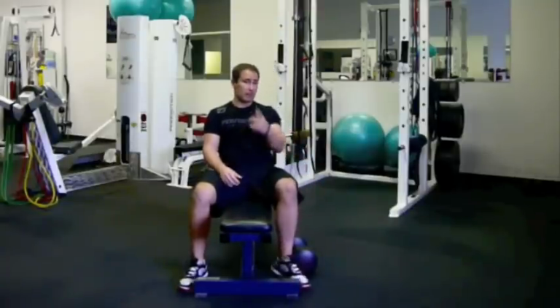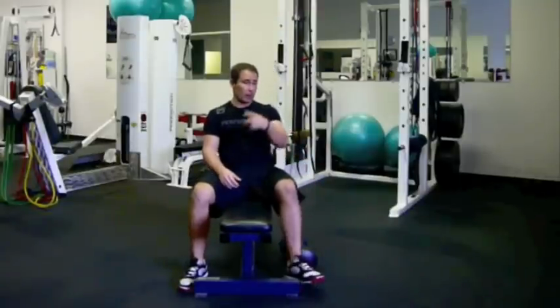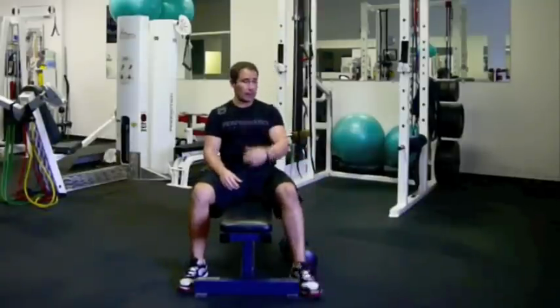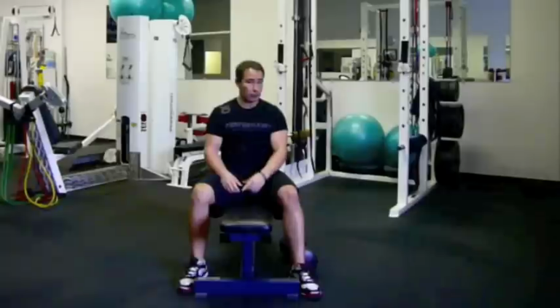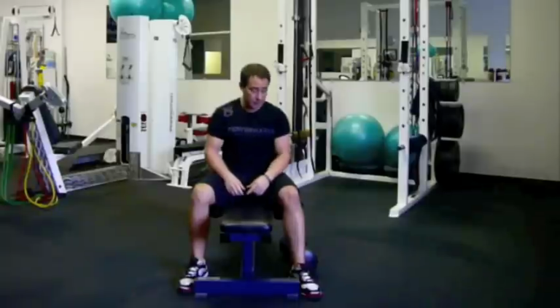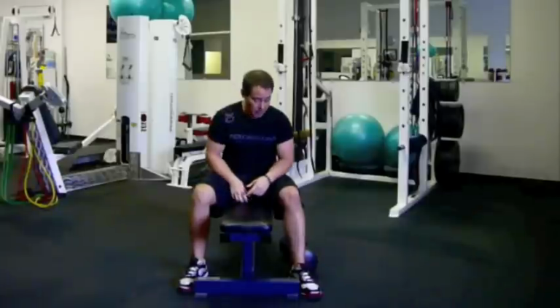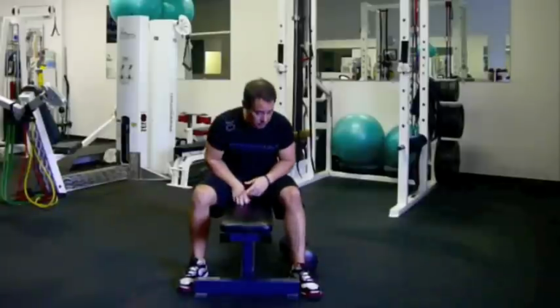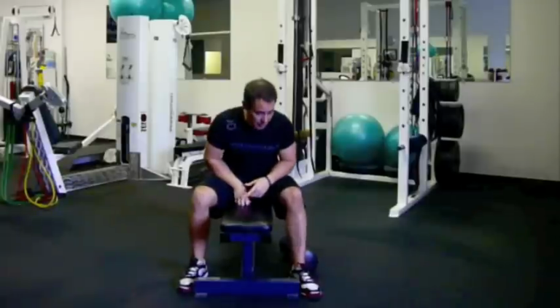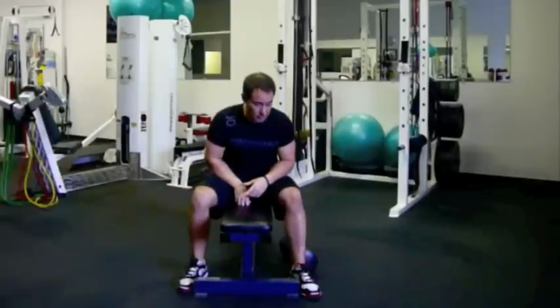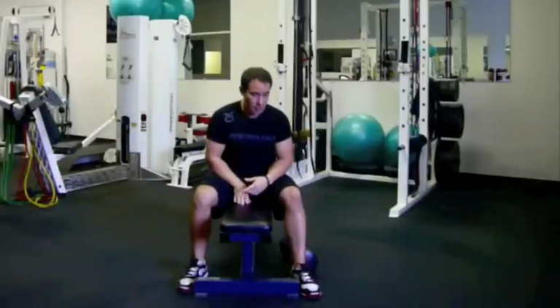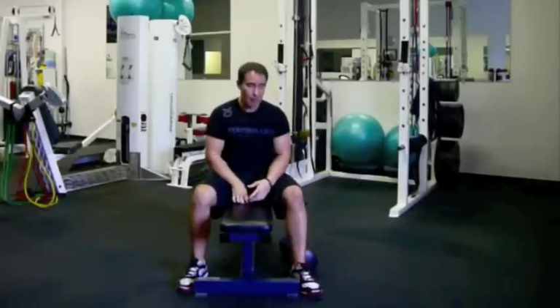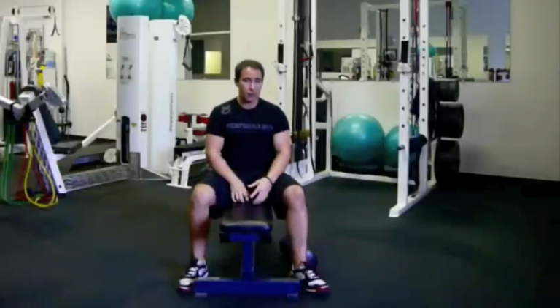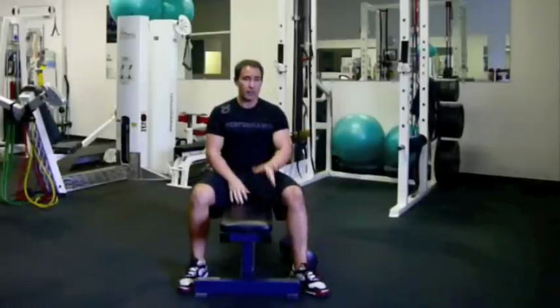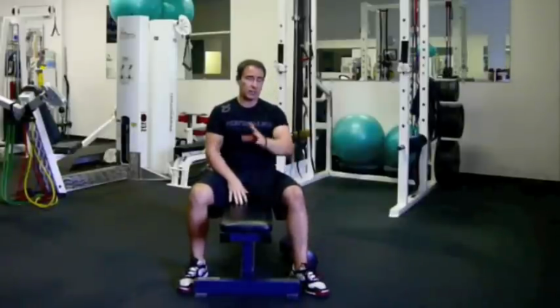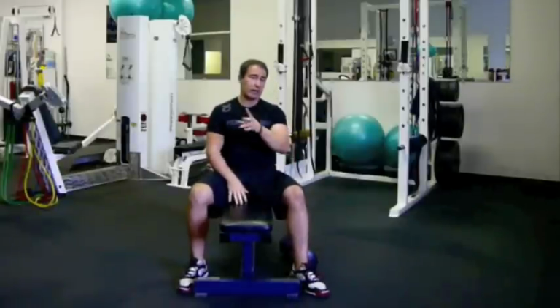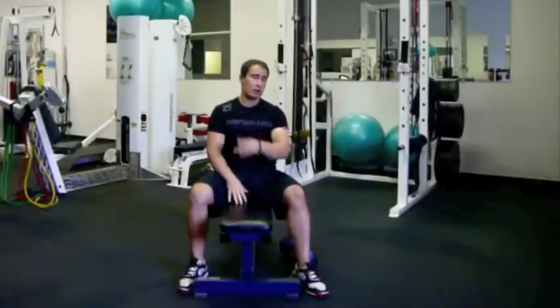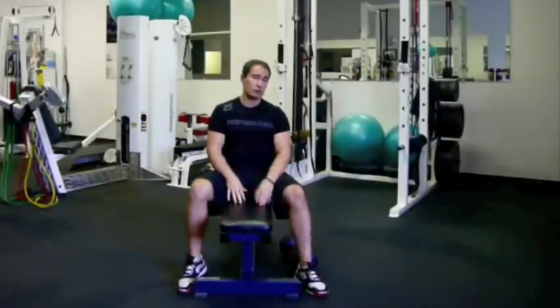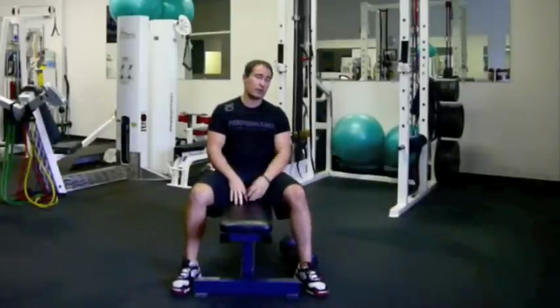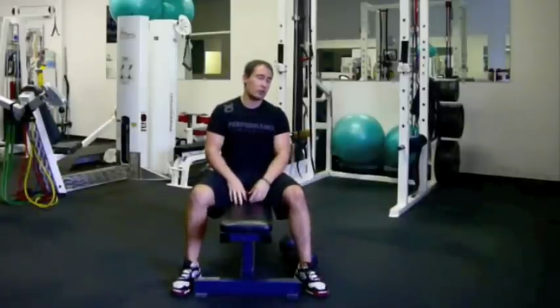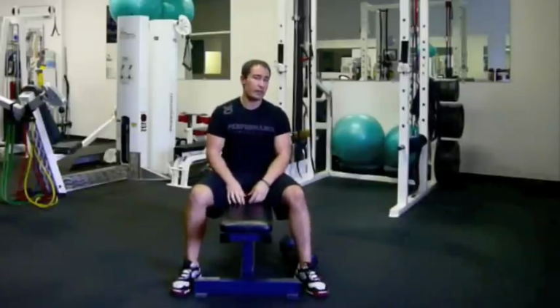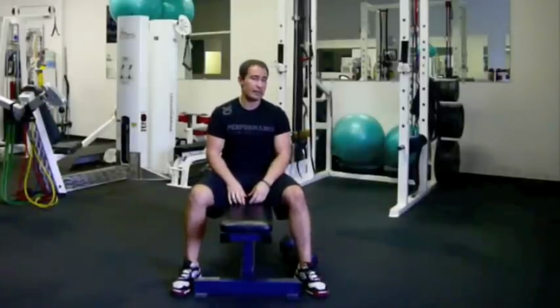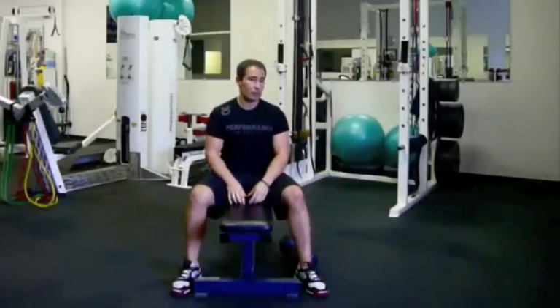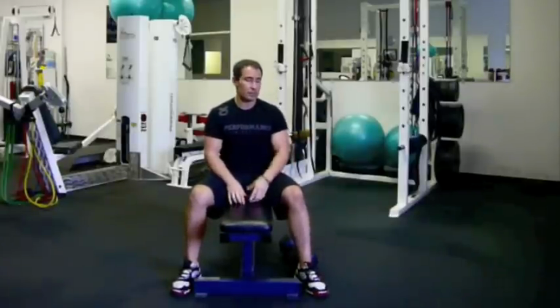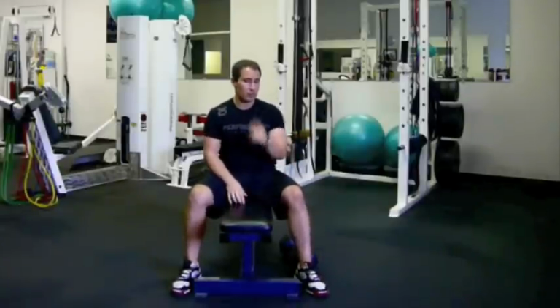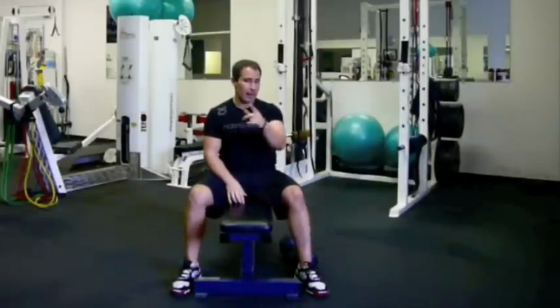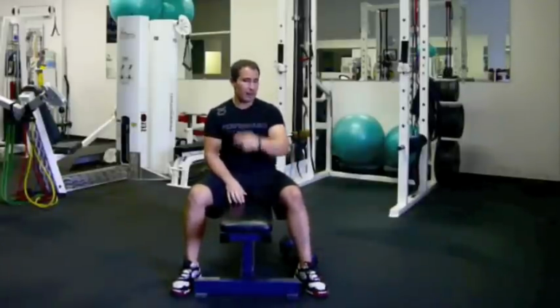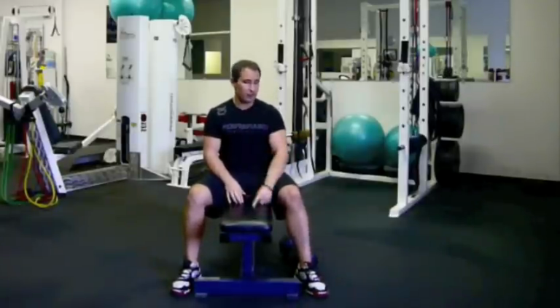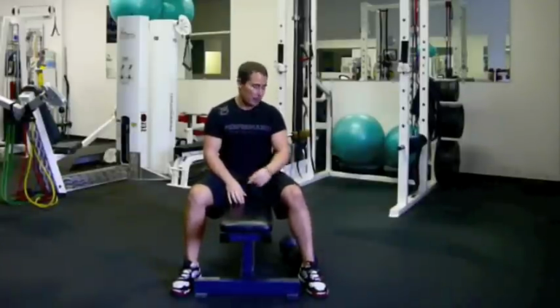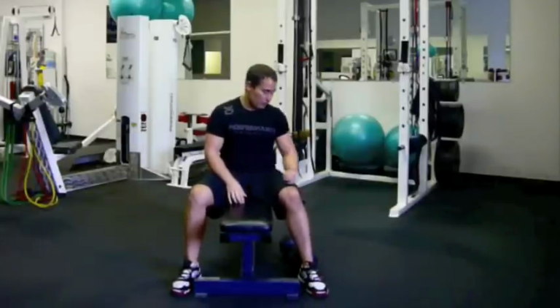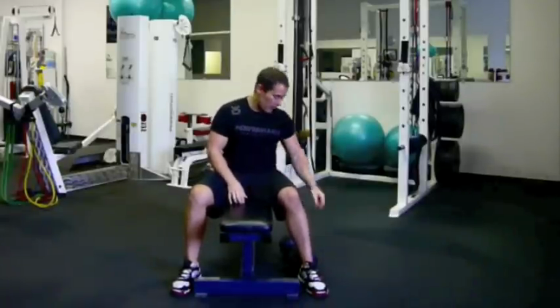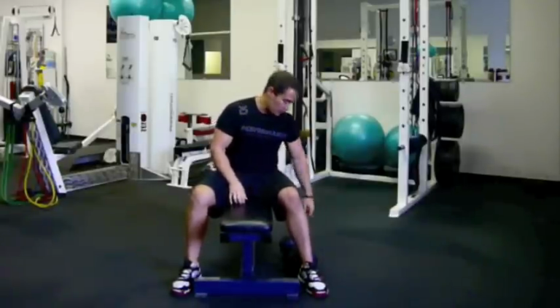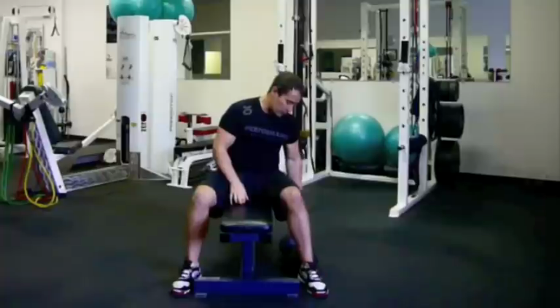By the way, I learned this exercise from legendary strength coach Mike Gittleson, so I have him to thank for it.